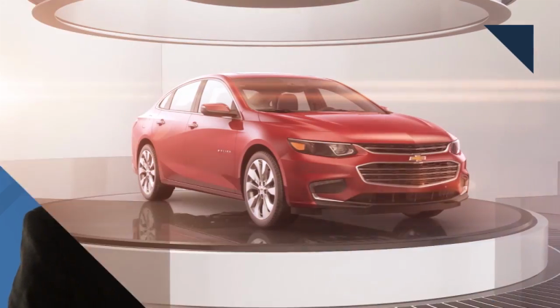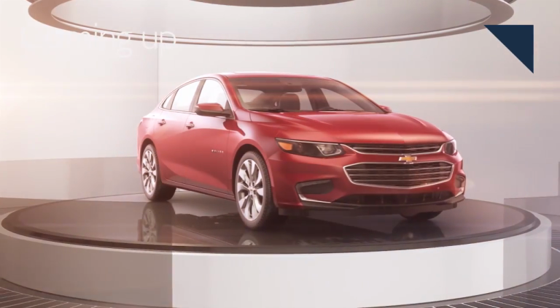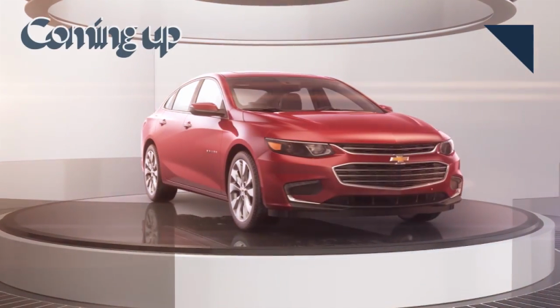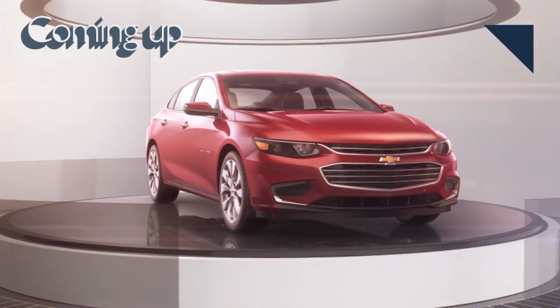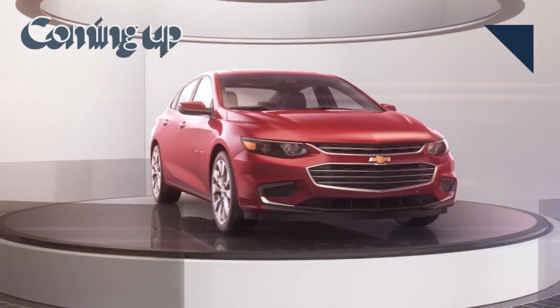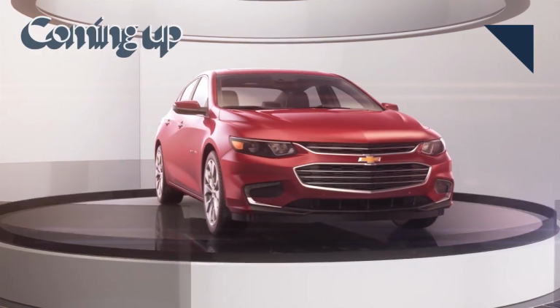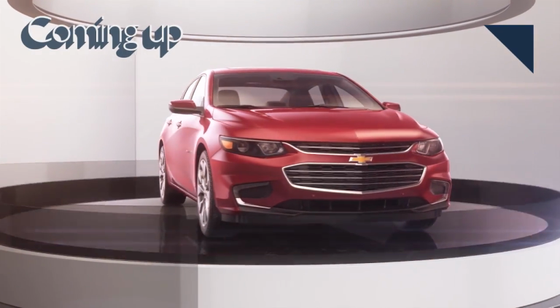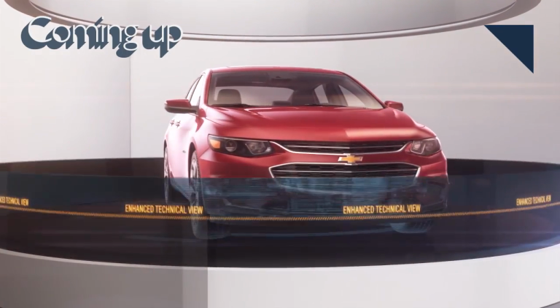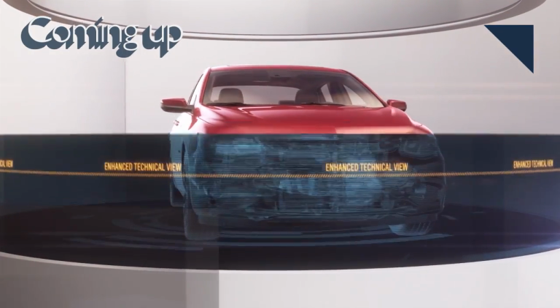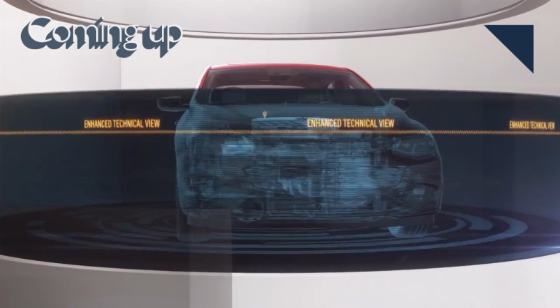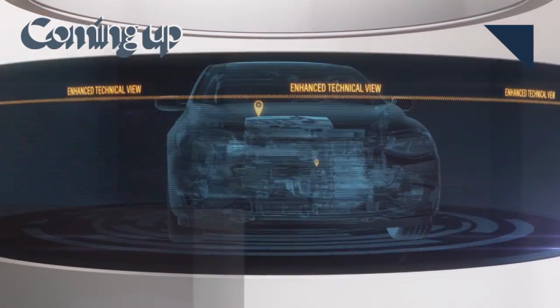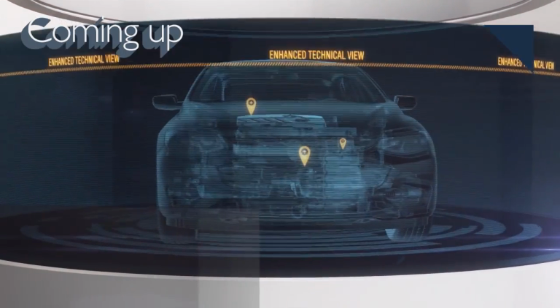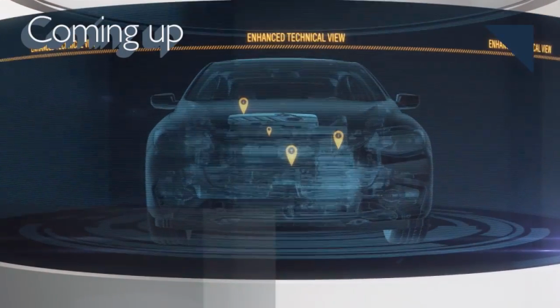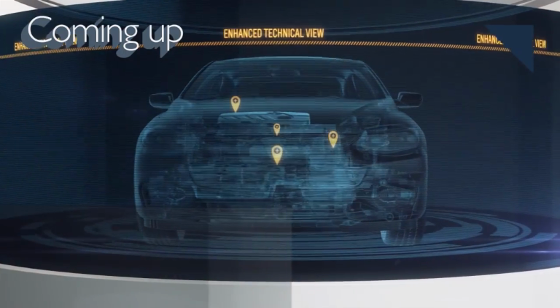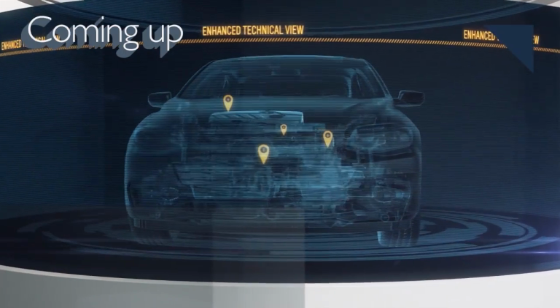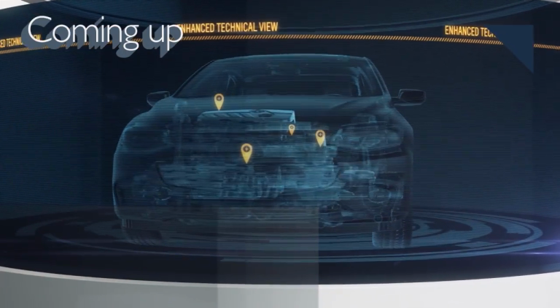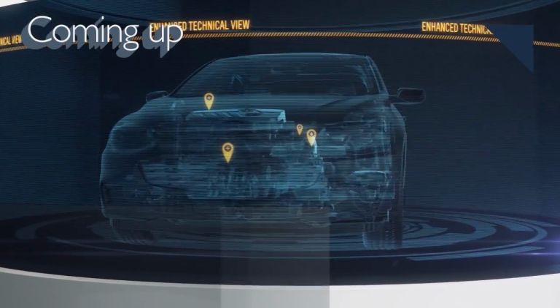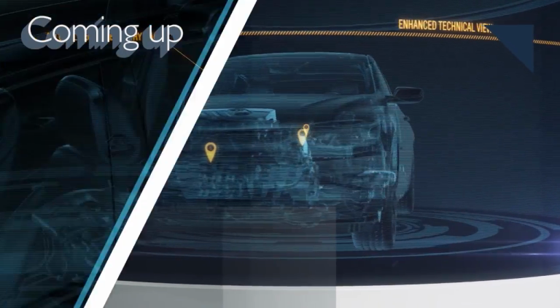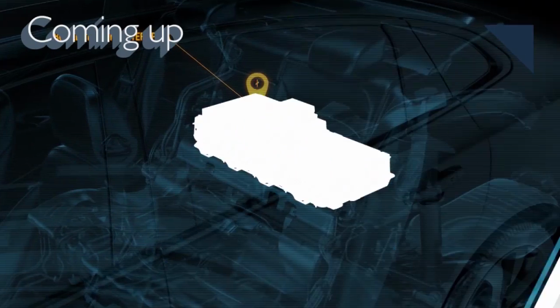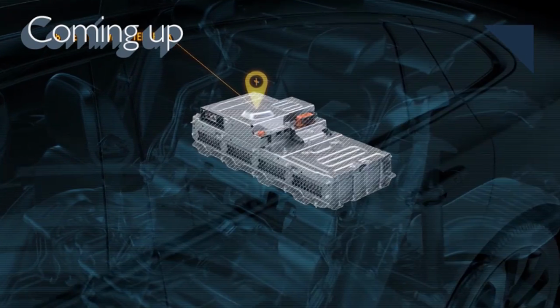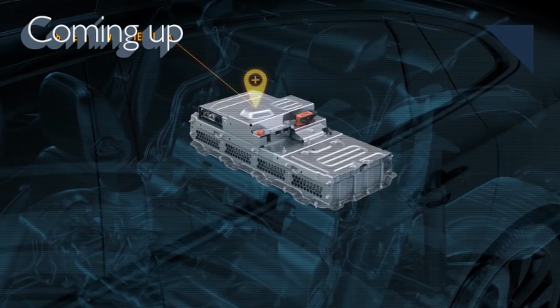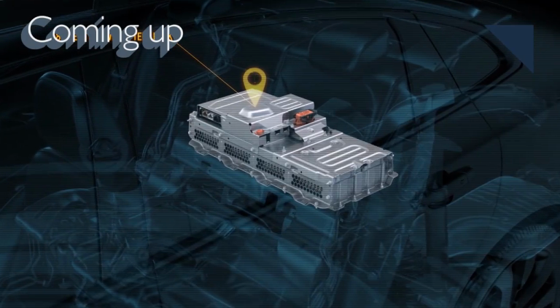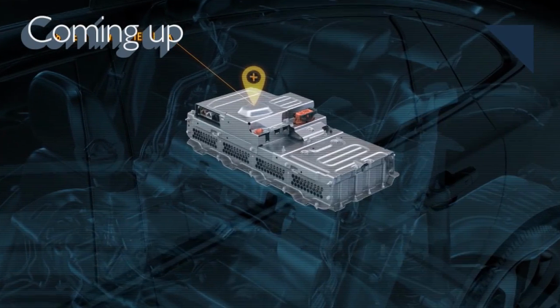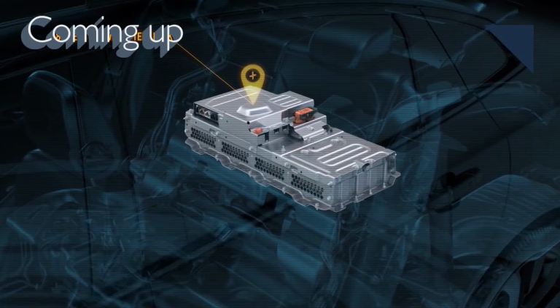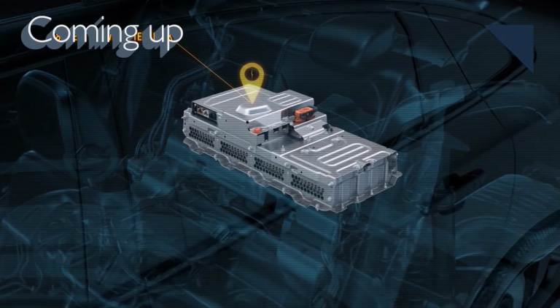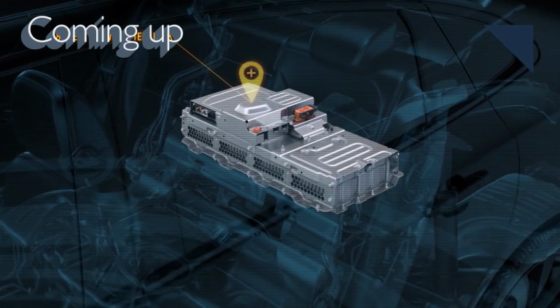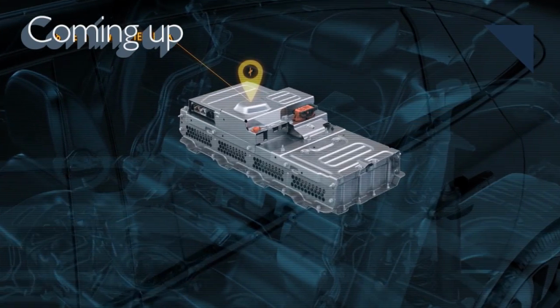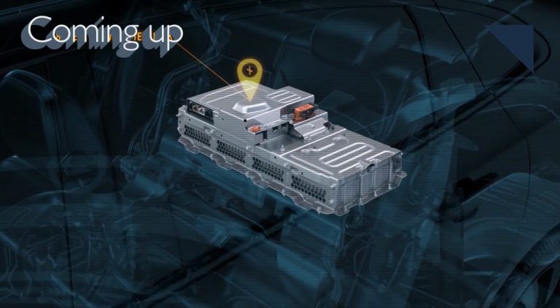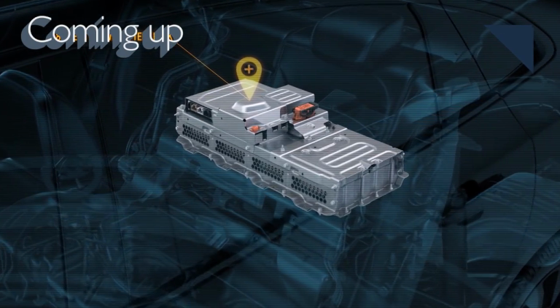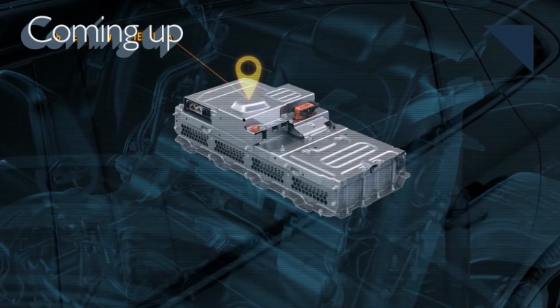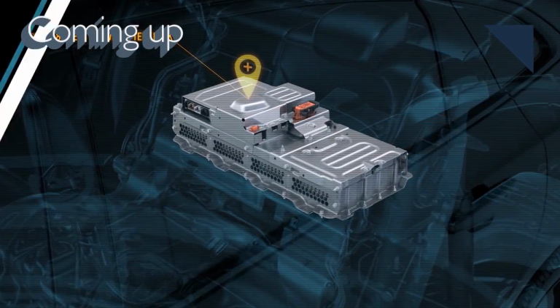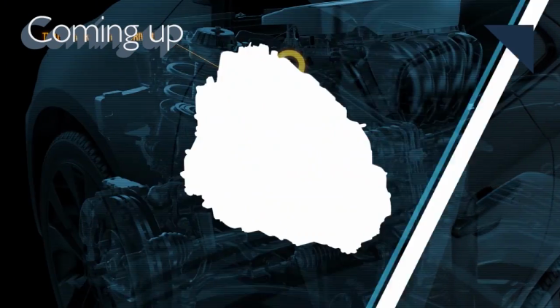Still to come, the new Chevy Malibu Hybrid is posting some interesting numbers in efficiency and price.